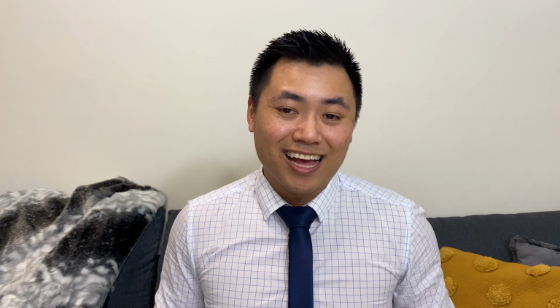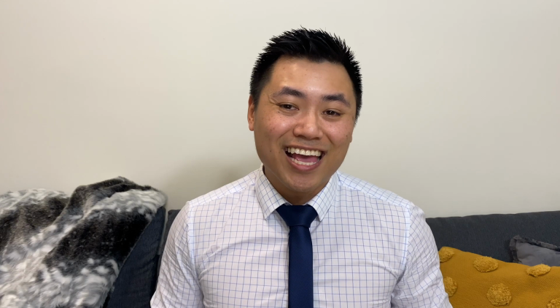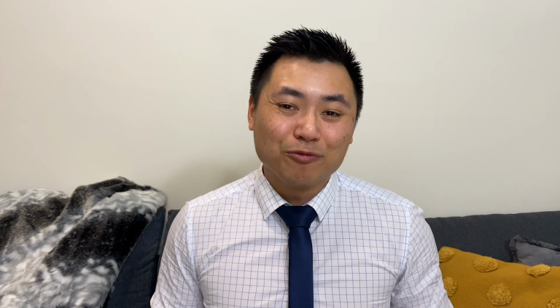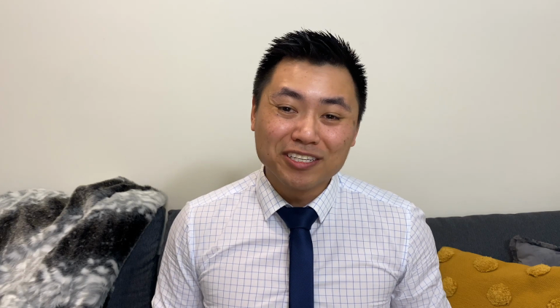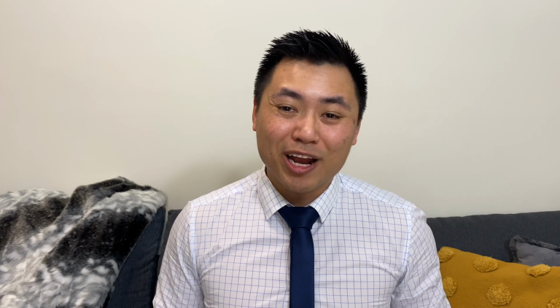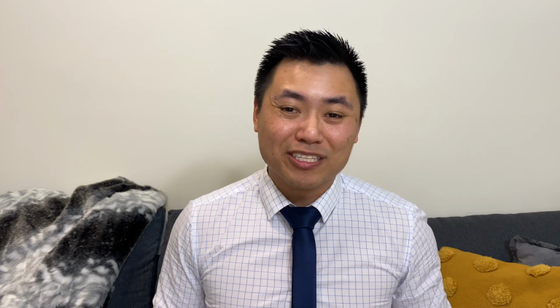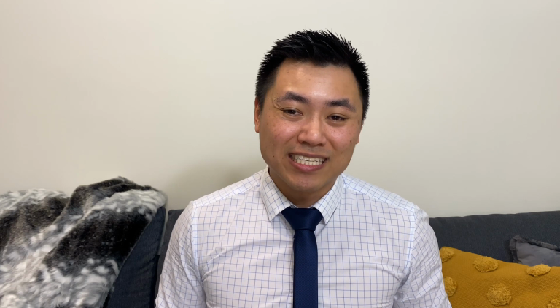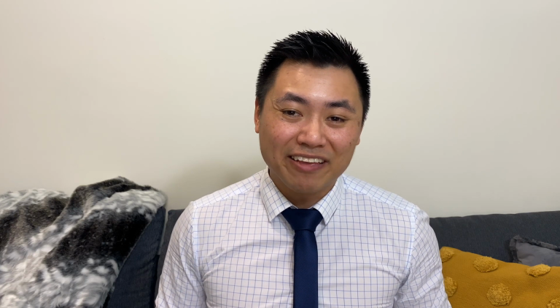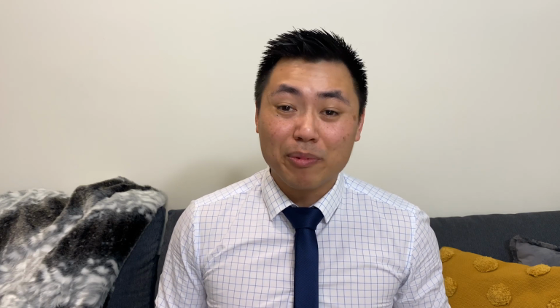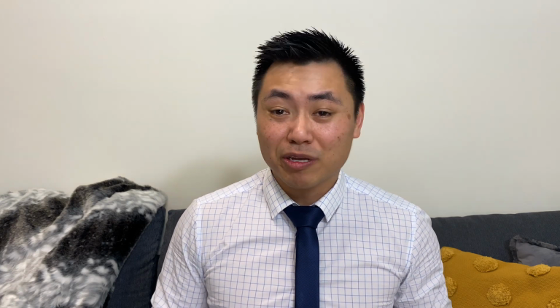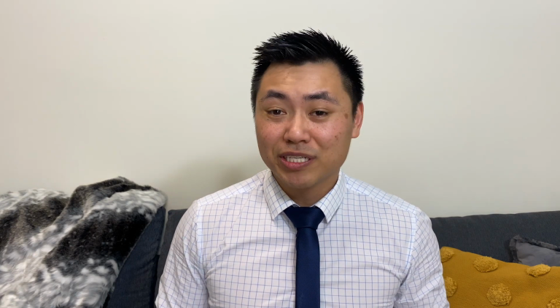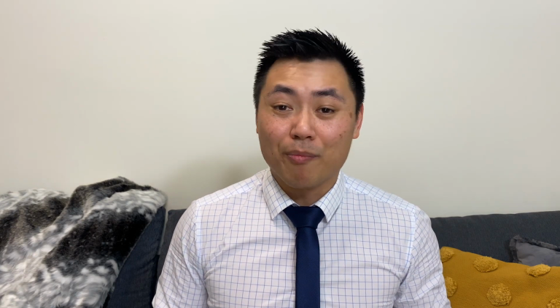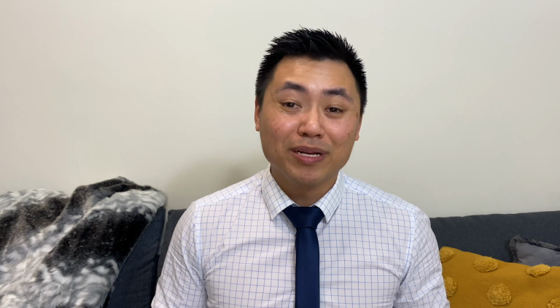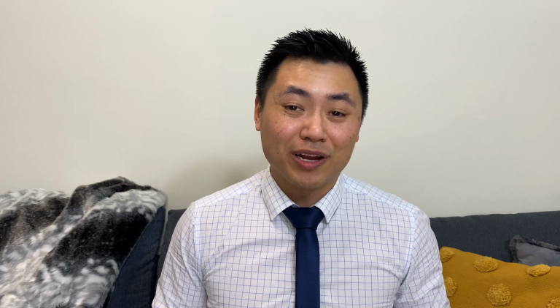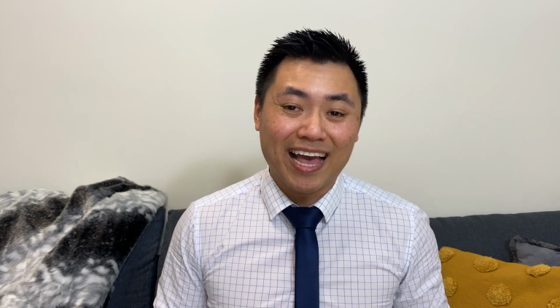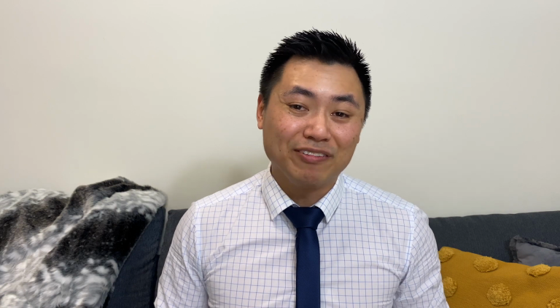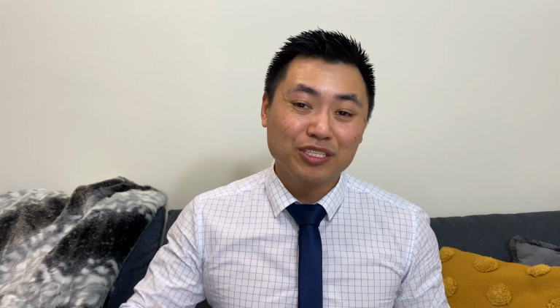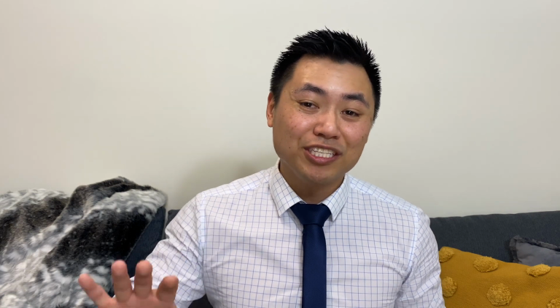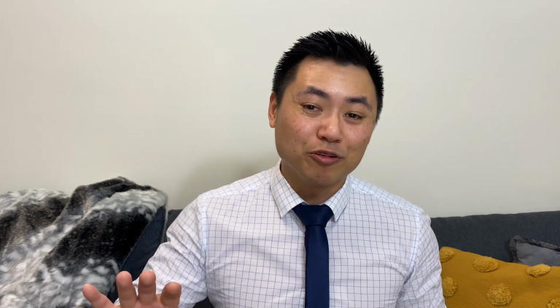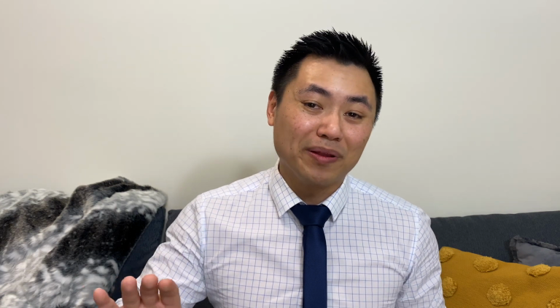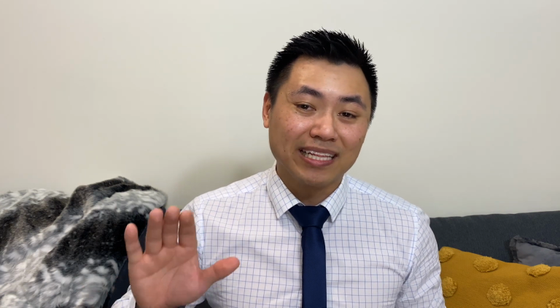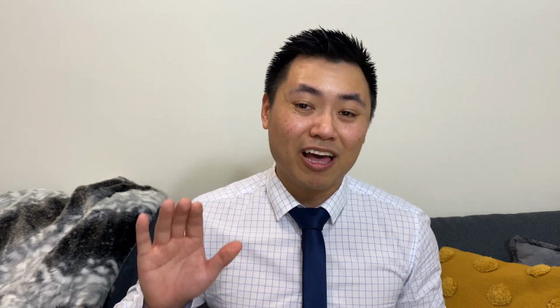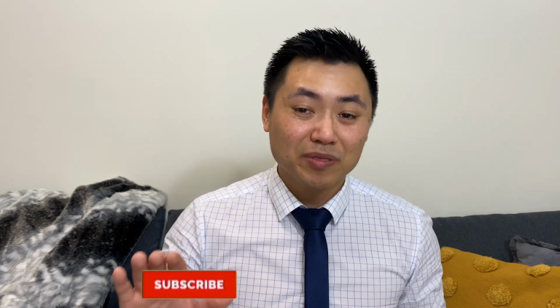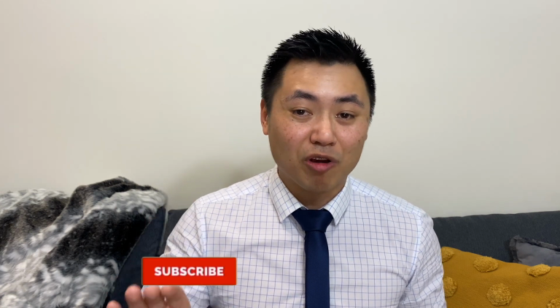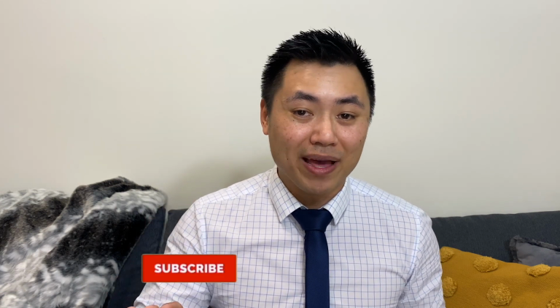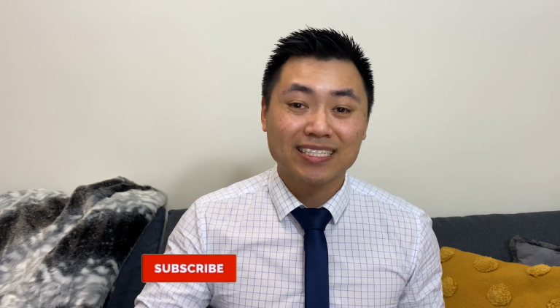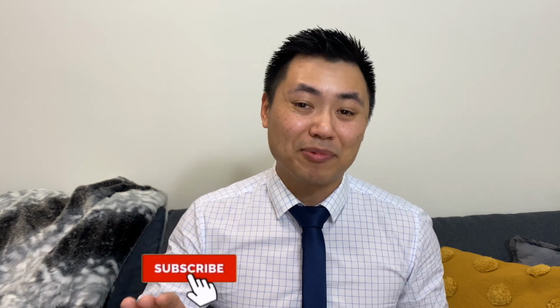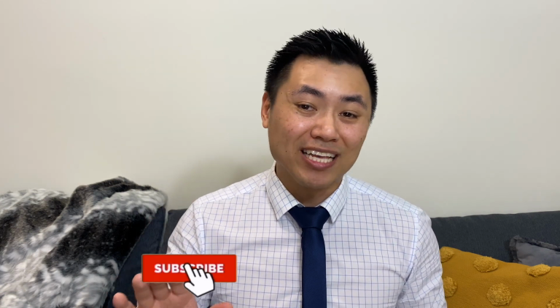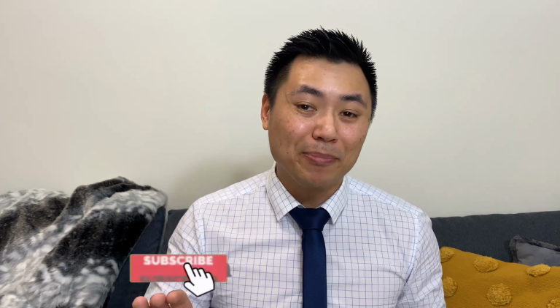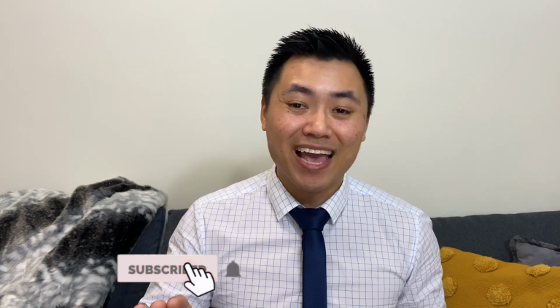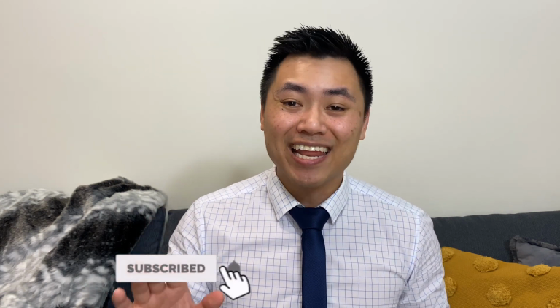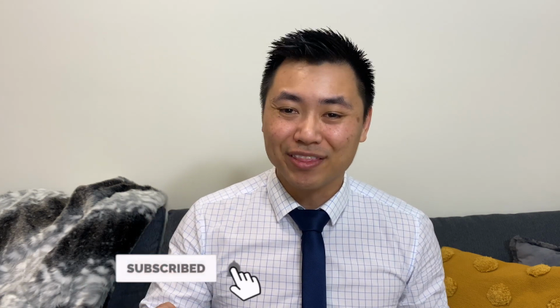Hello and welcome, my name is Dr. Steve. I'm an optometrist from Melbourne, Australia, and if you're new to the channel, remember to click the like and the subscribe button to keep your eyes happy and healthy.